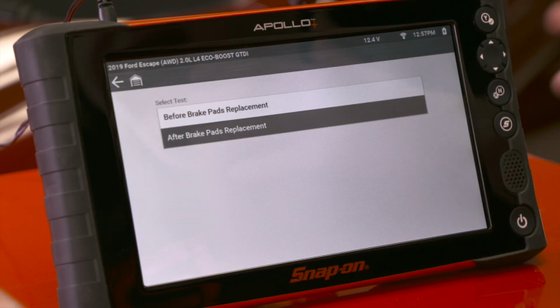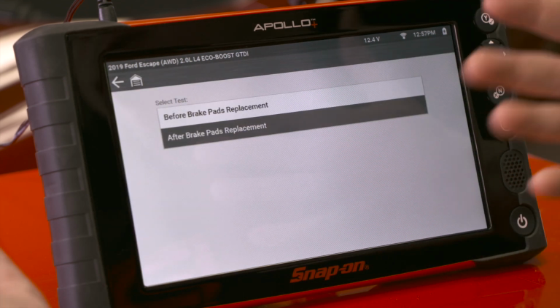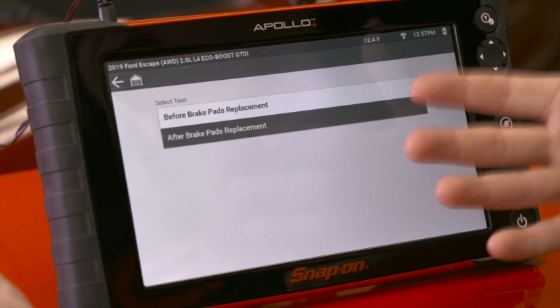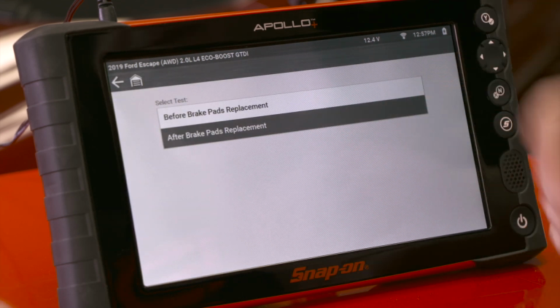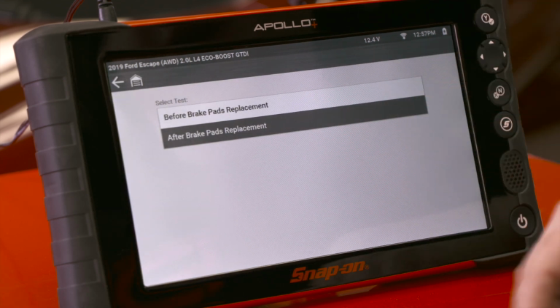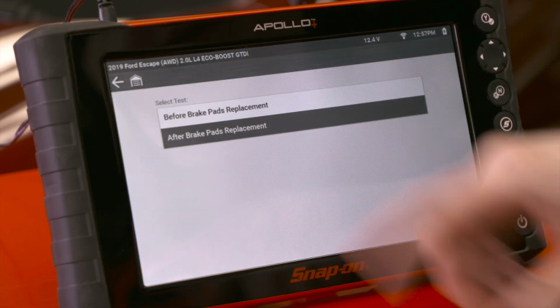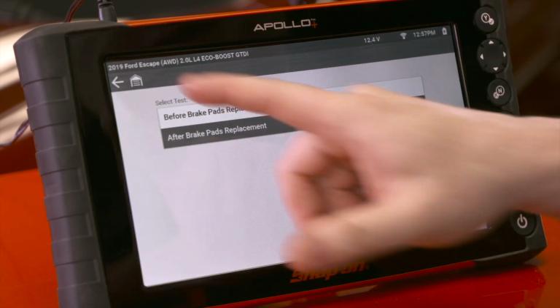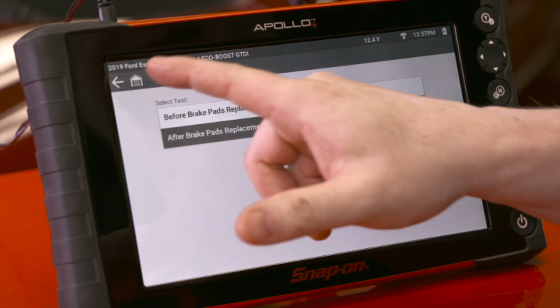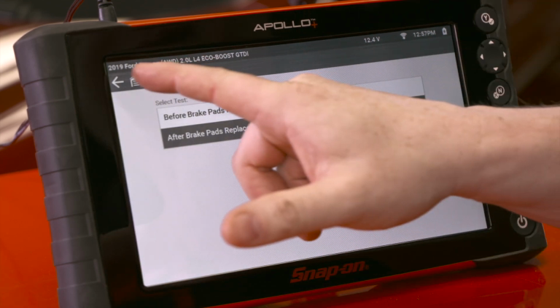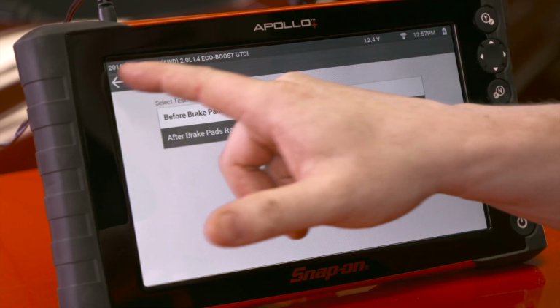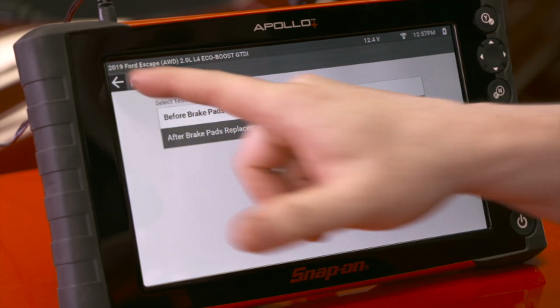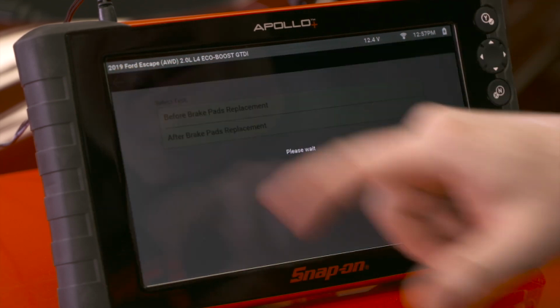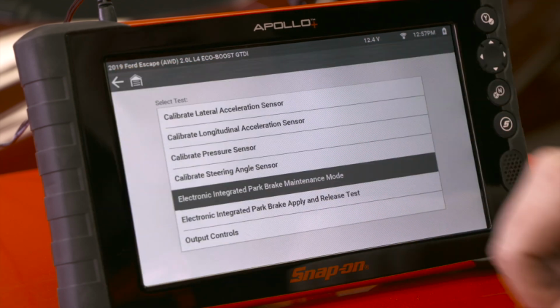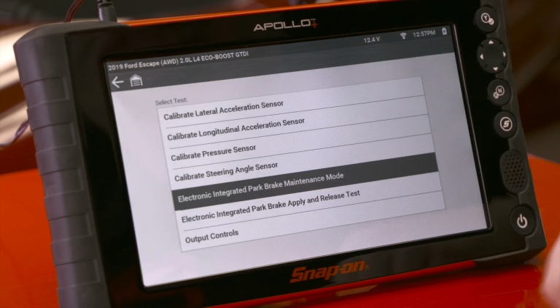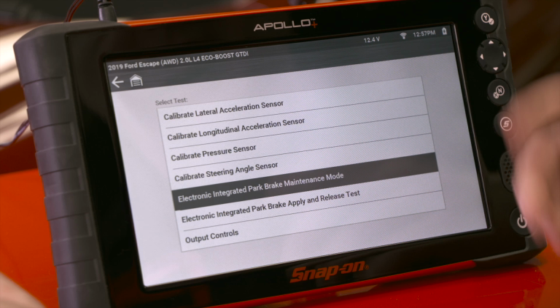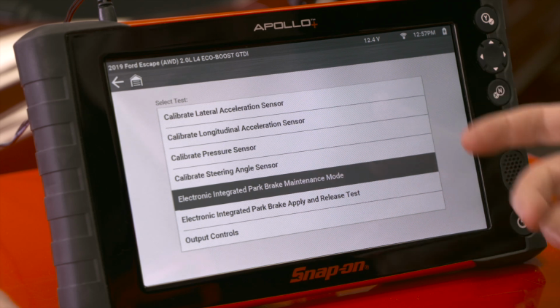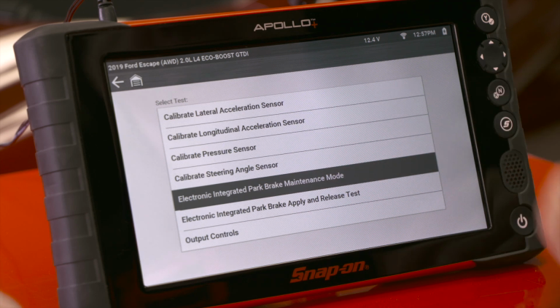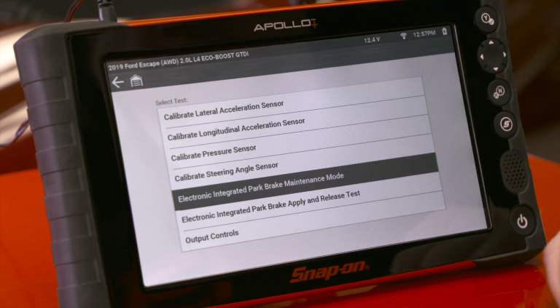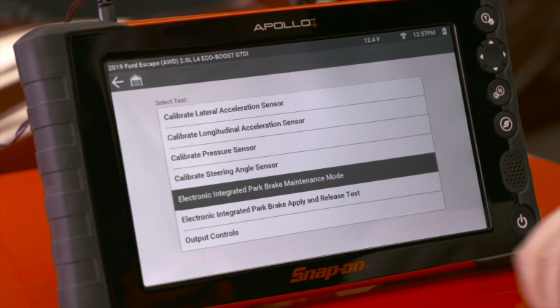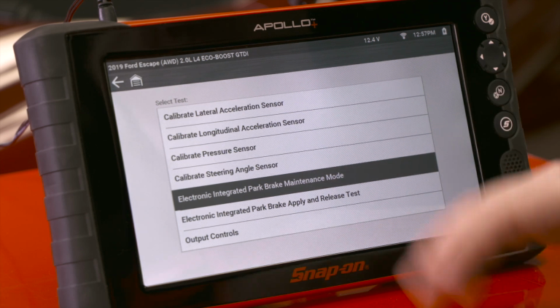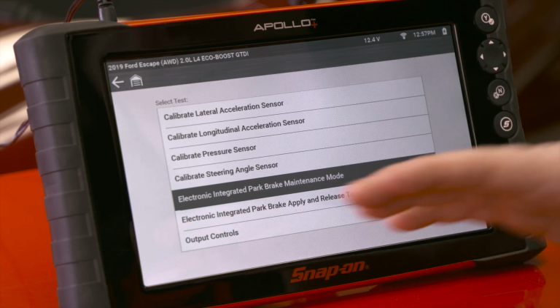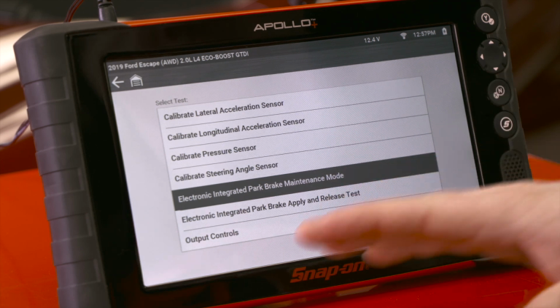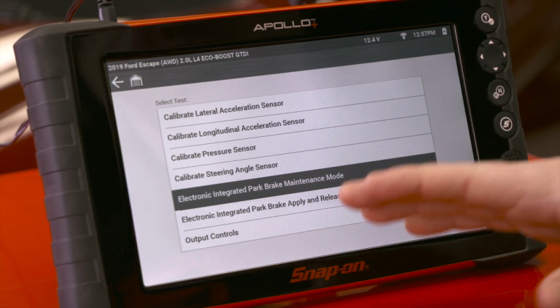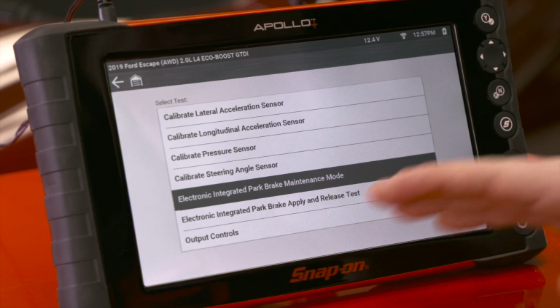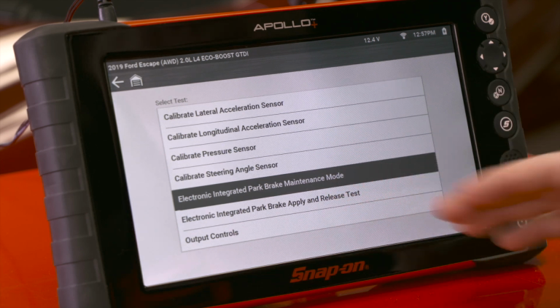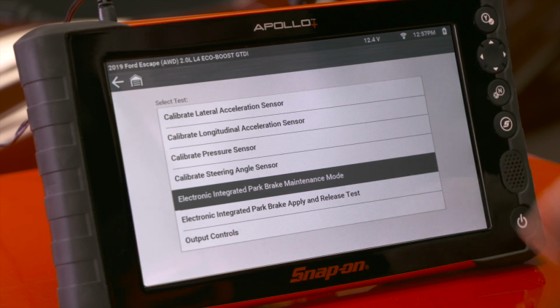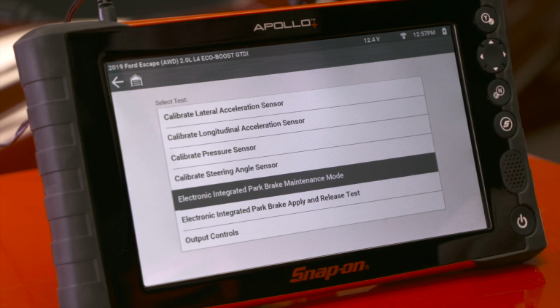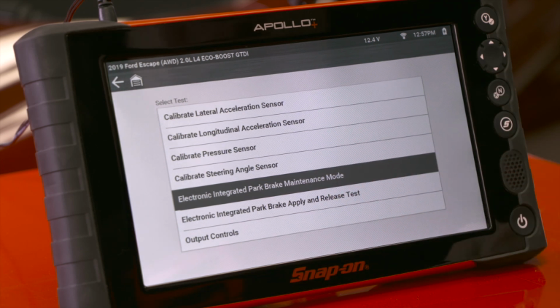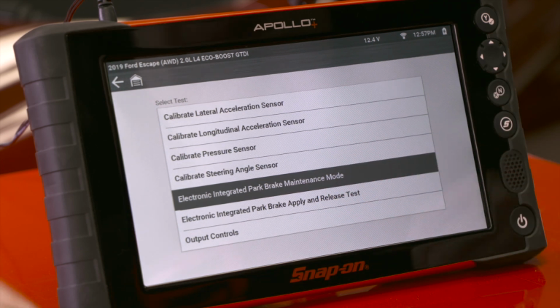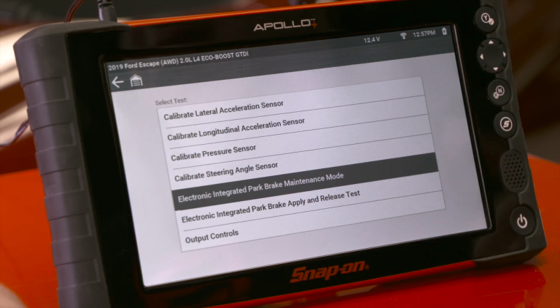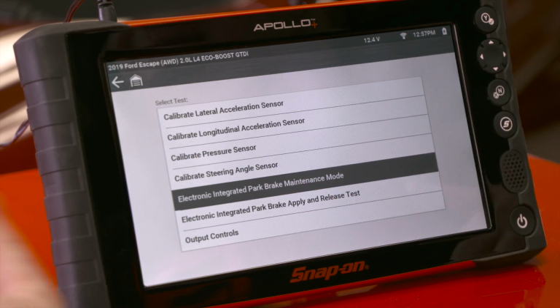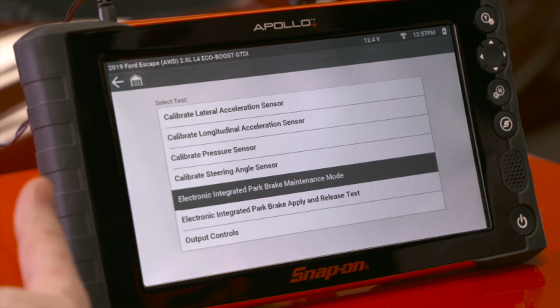The test is complete. That's the process for brake pads. Now let's go back and check out the other test — the electronic integrated park brake apply and release test.